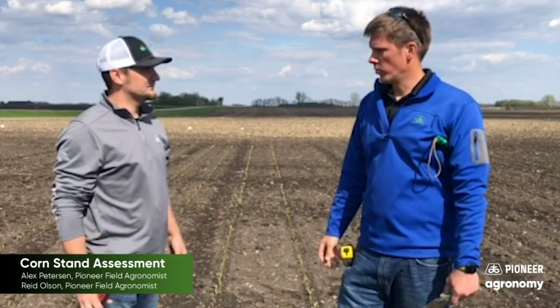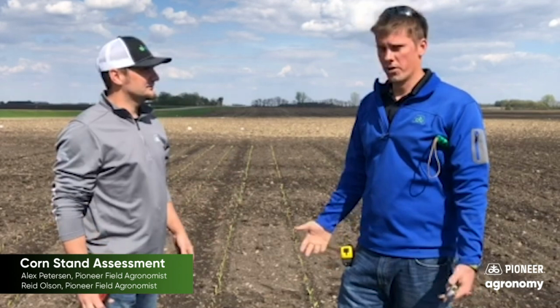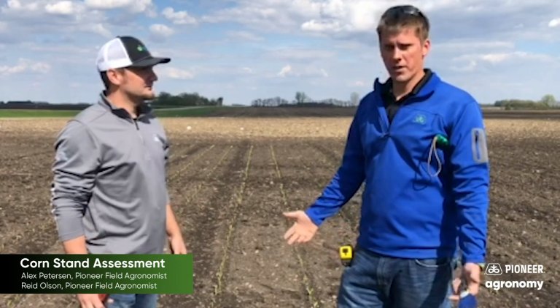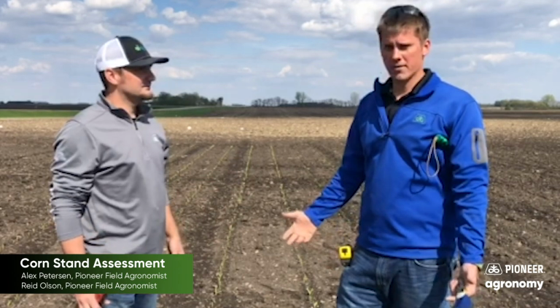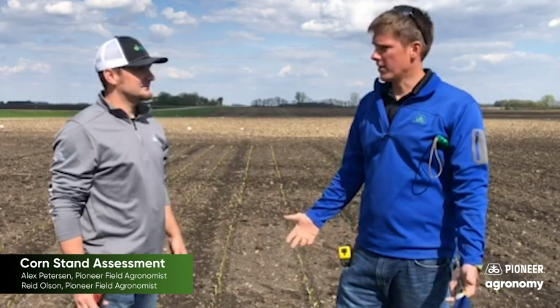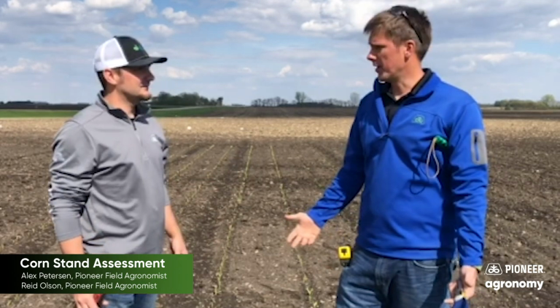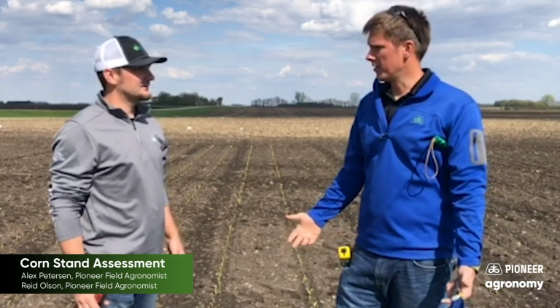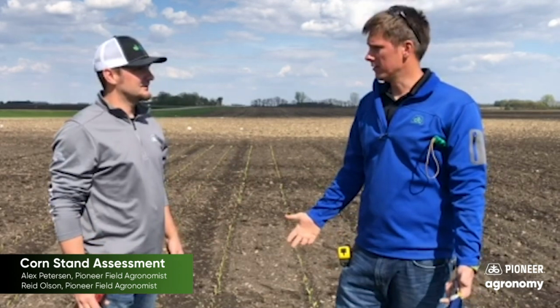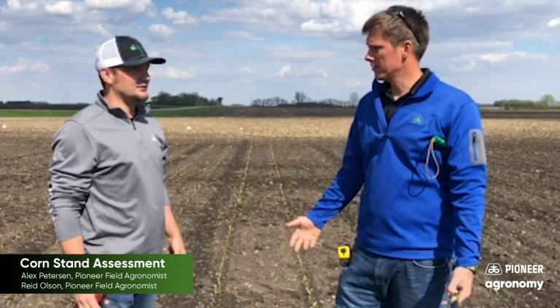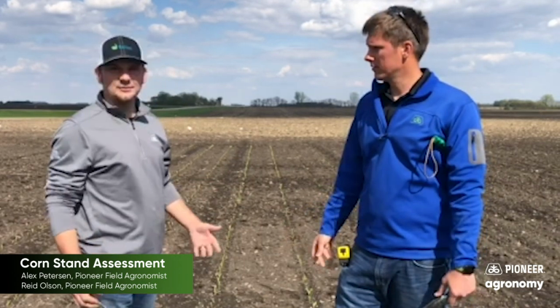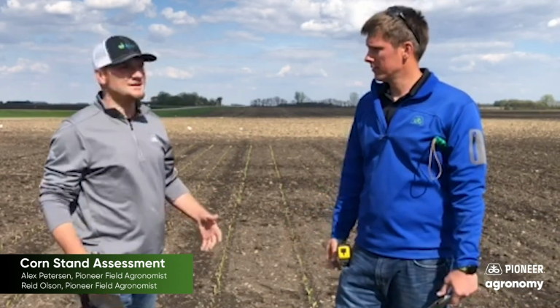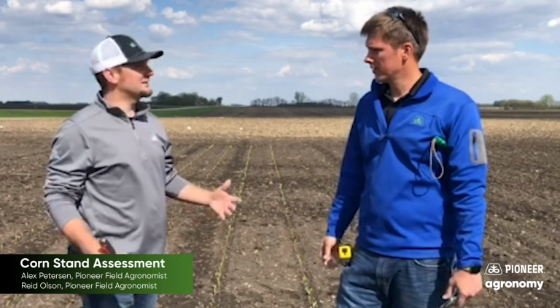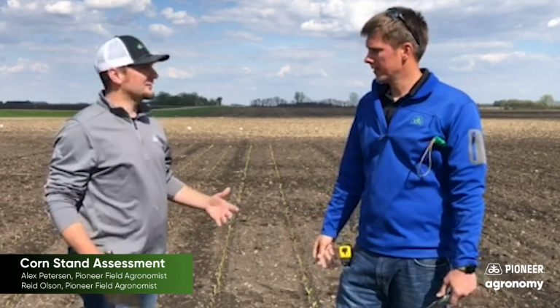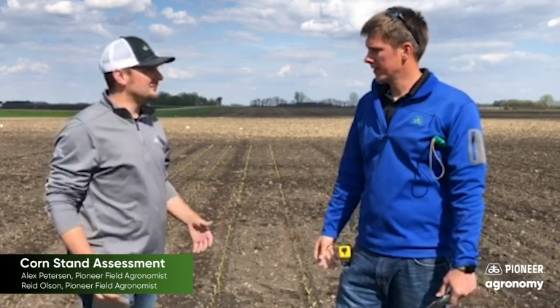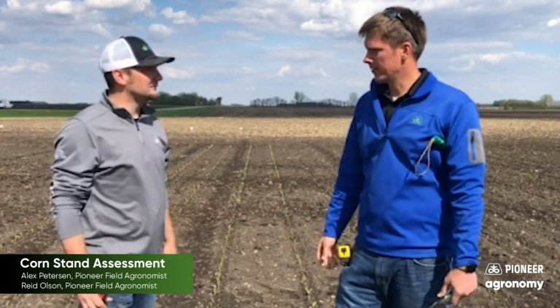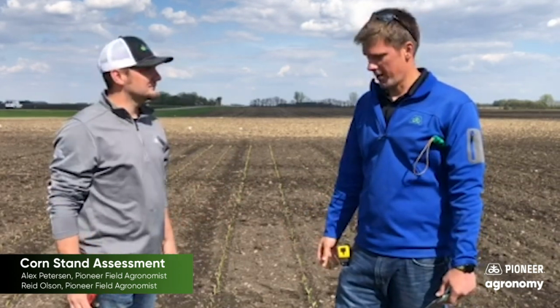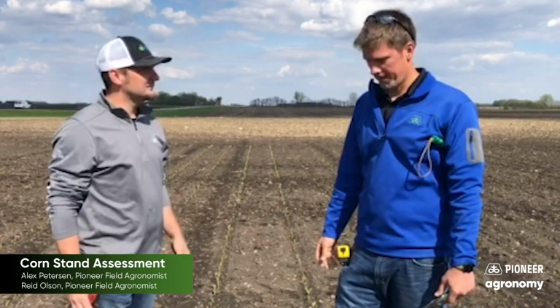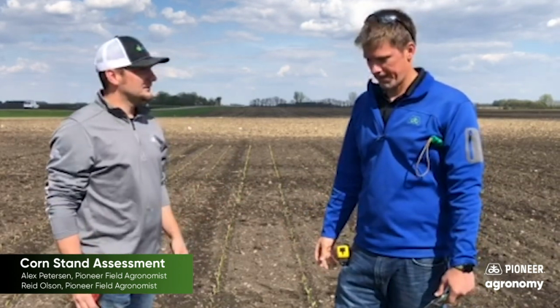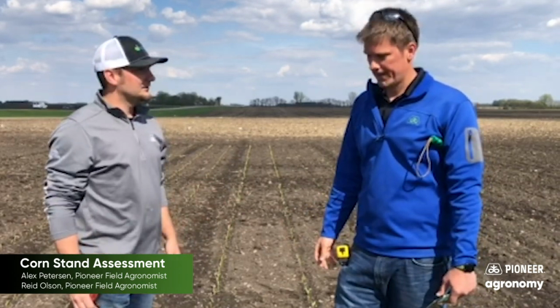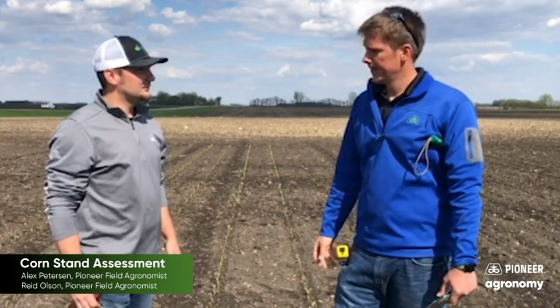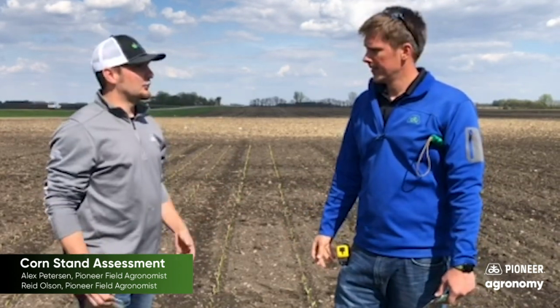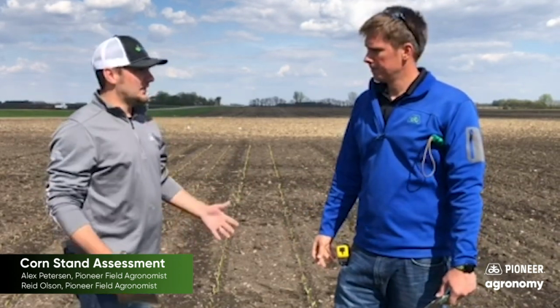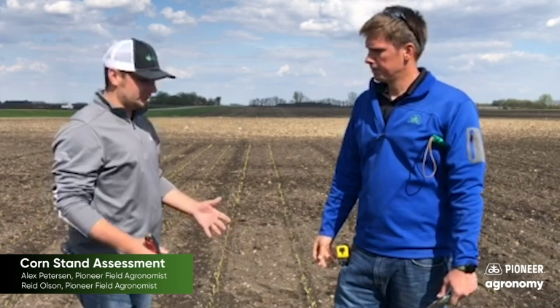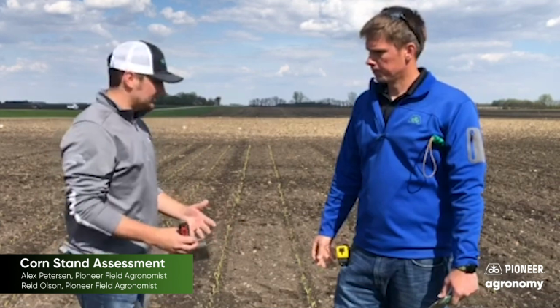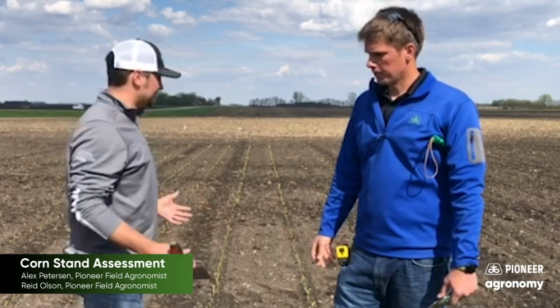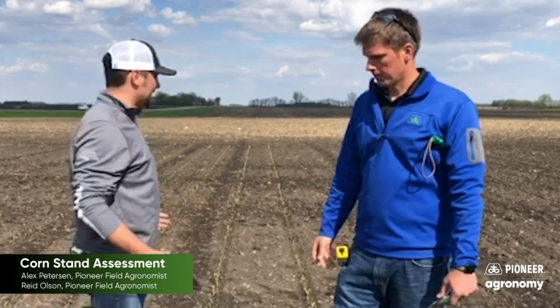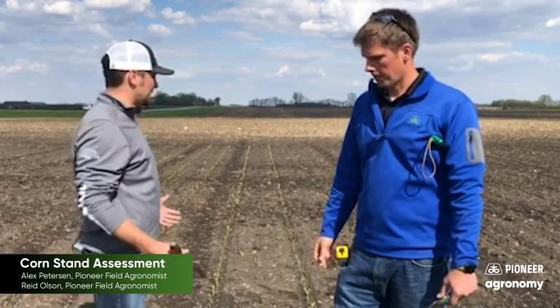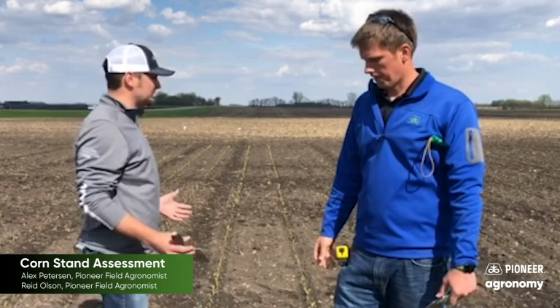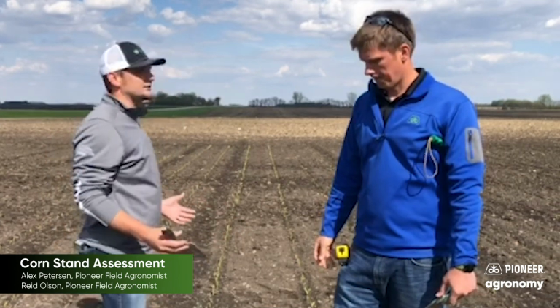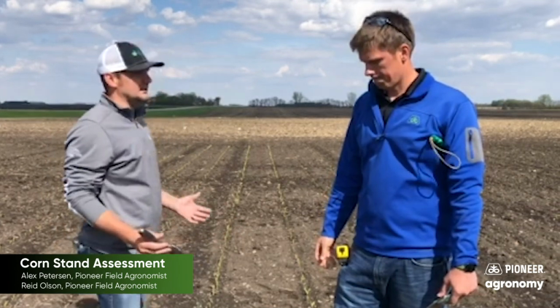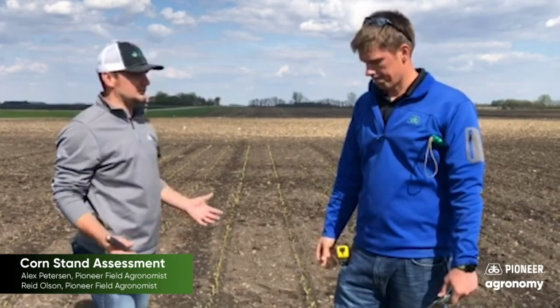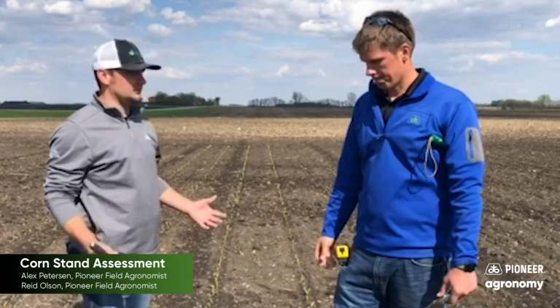We weren't even planting this time last year — we had nothing in the ground. So as you look at this plot, what are some things that stick out to you?